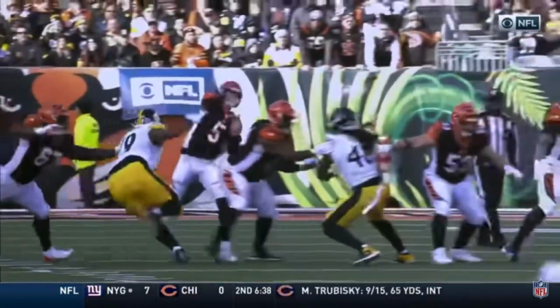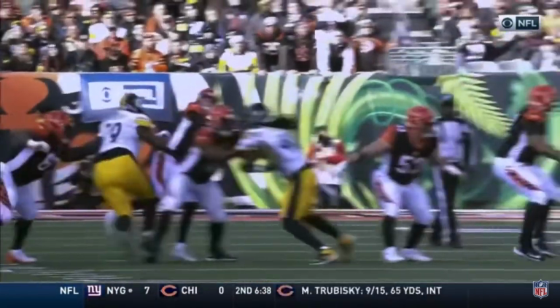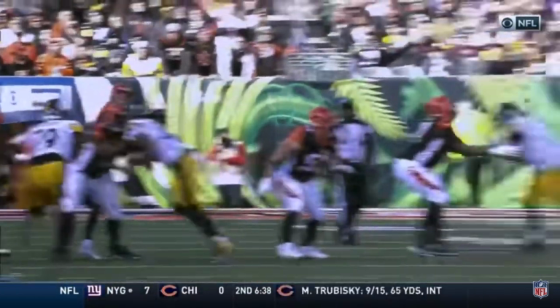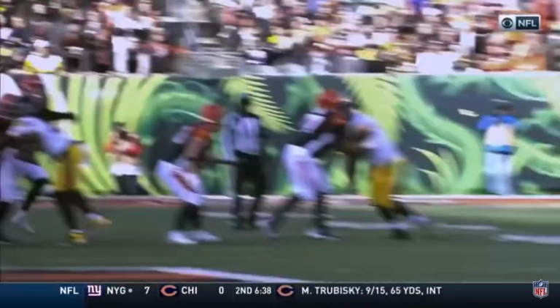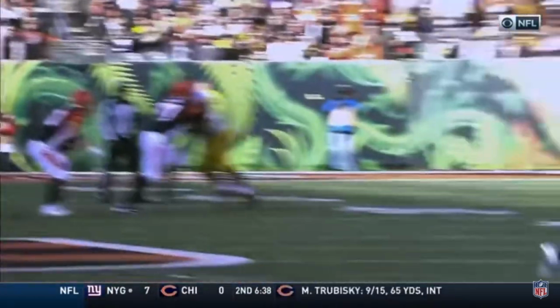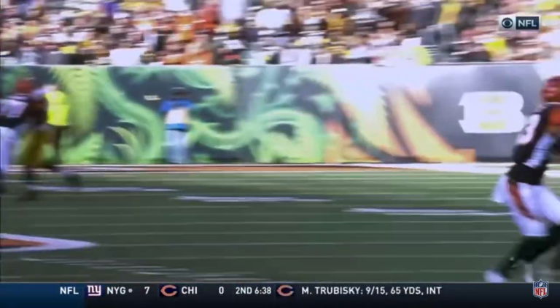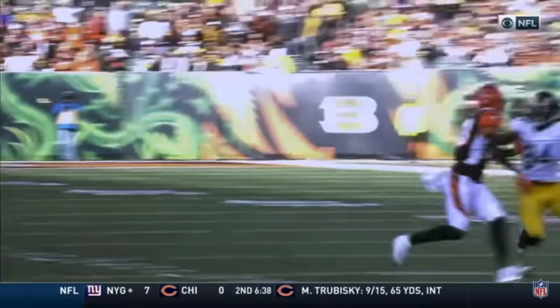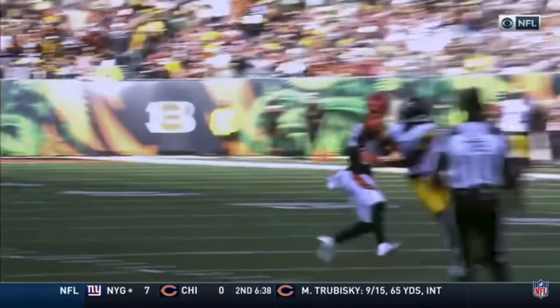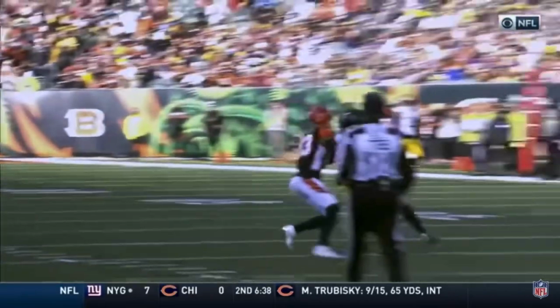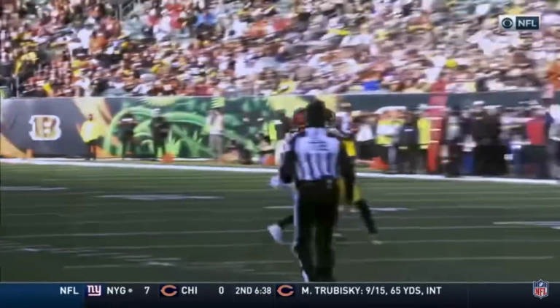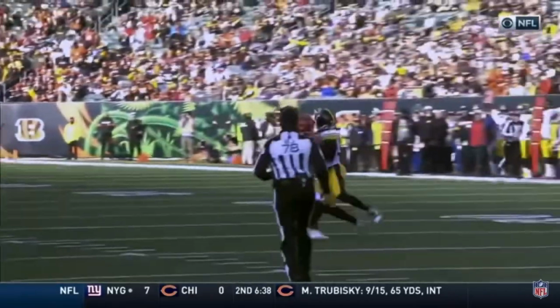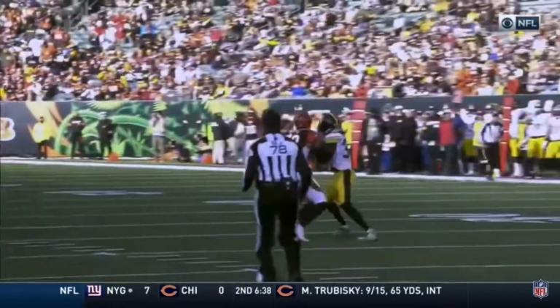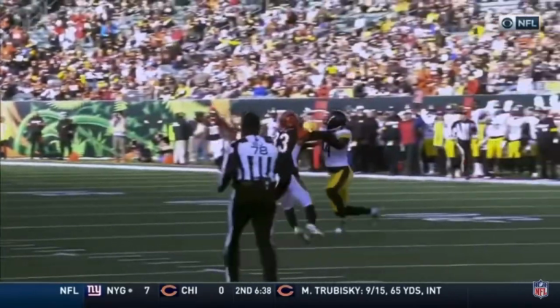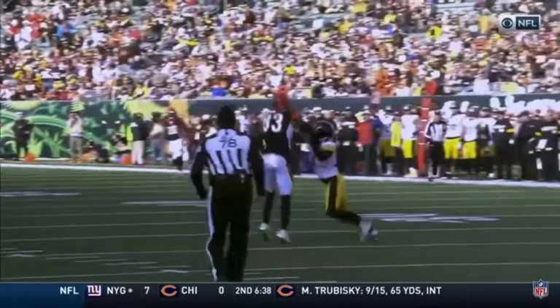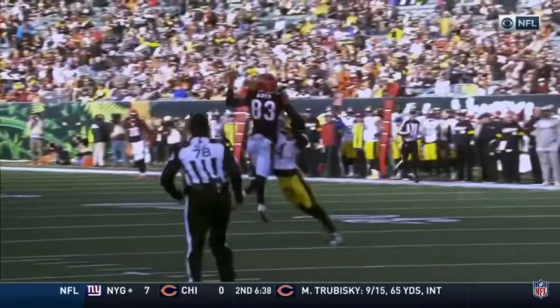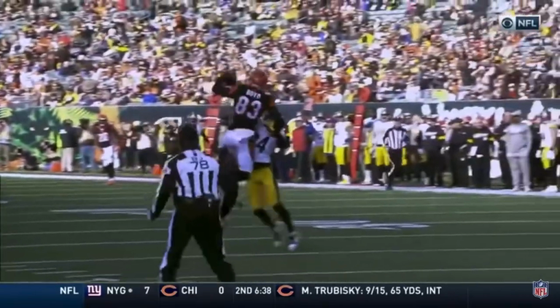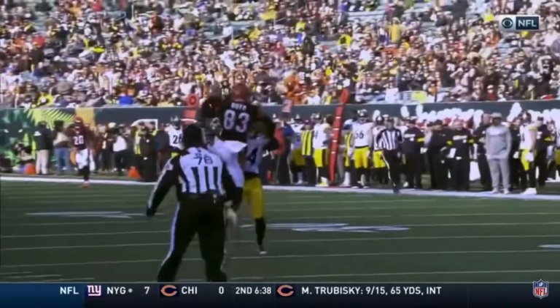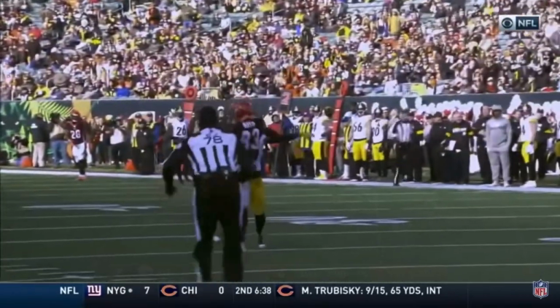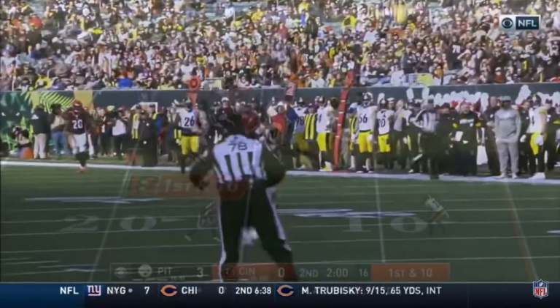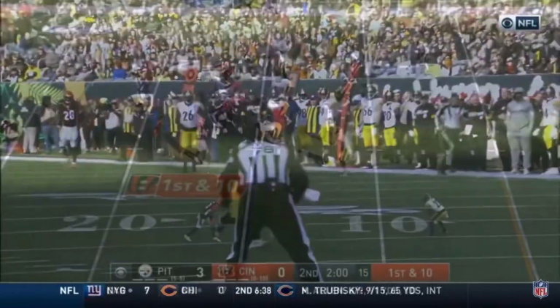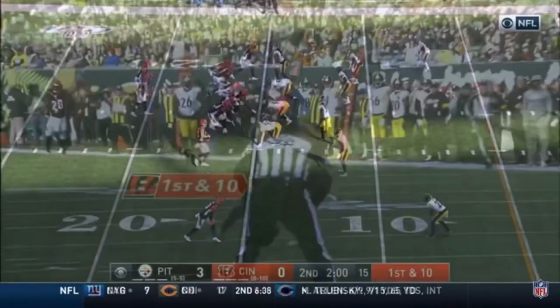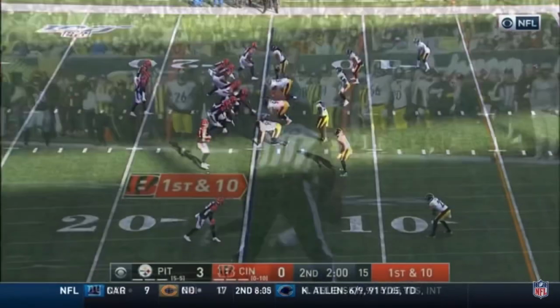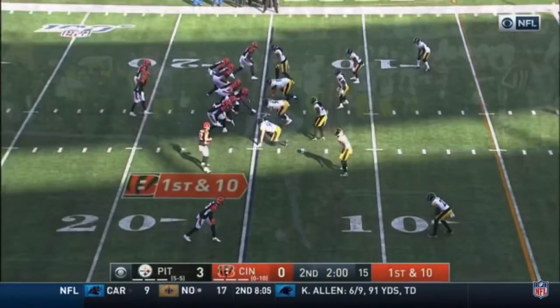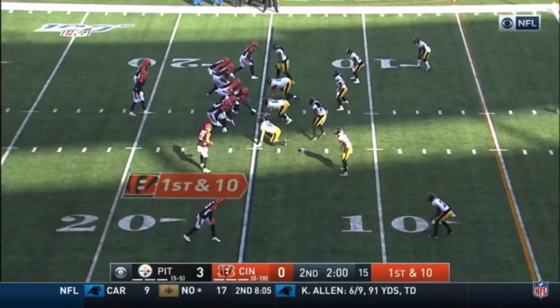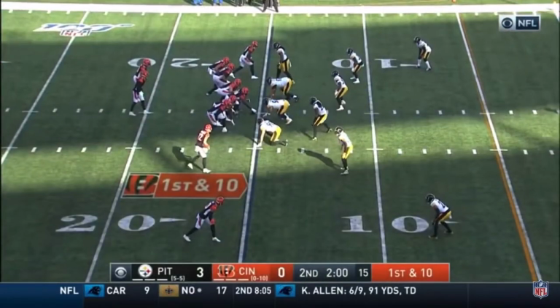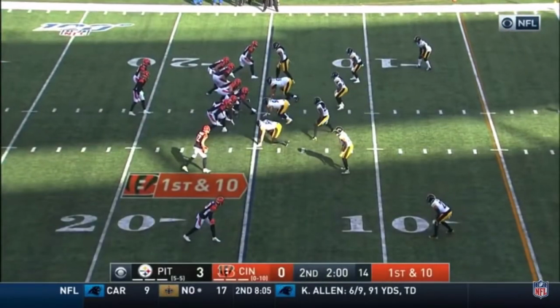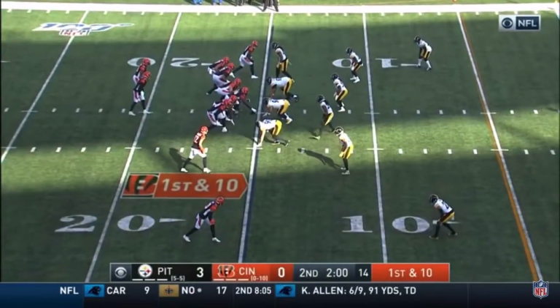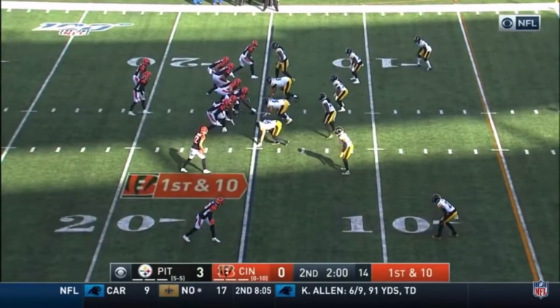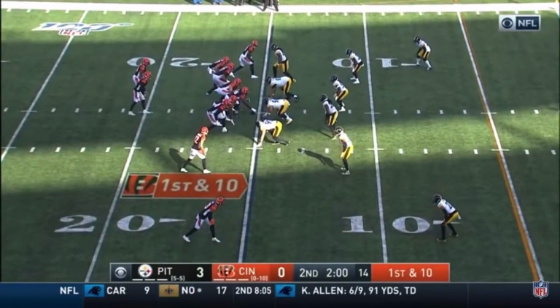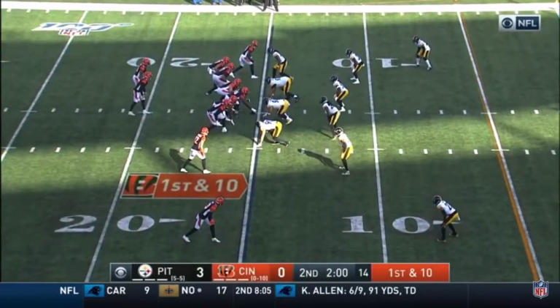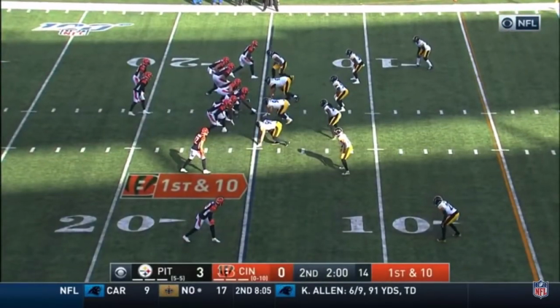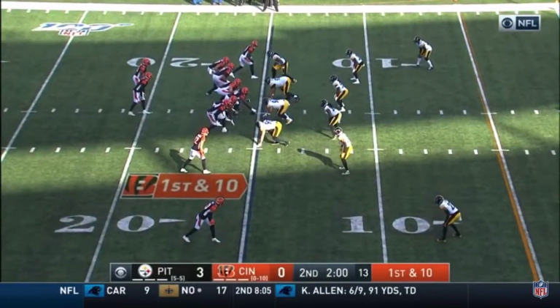Tyler Boyd makes the play in front of Terrell Edmonds for a gain of 47. If Tyler Boyd was seven feet tall, he'd lead the NBA. First in red zone offense this year.